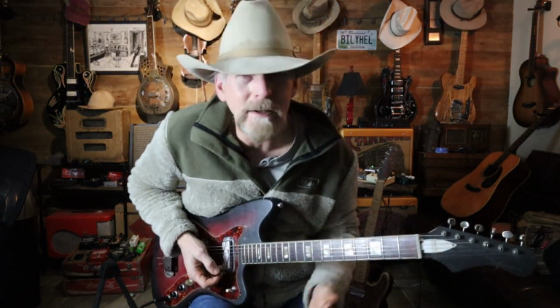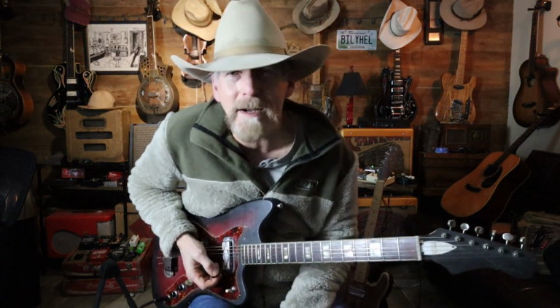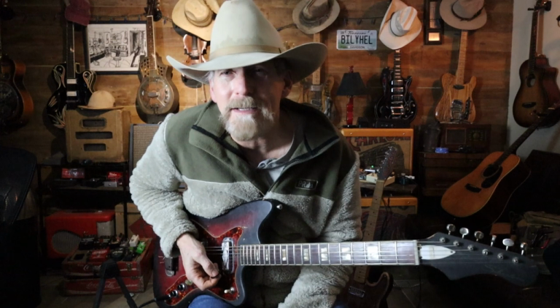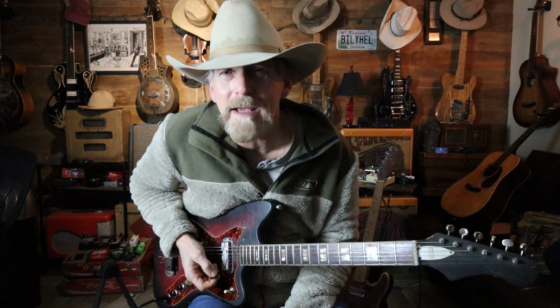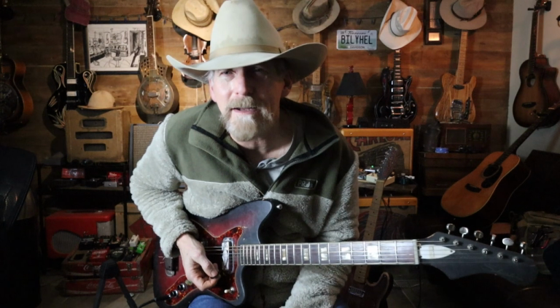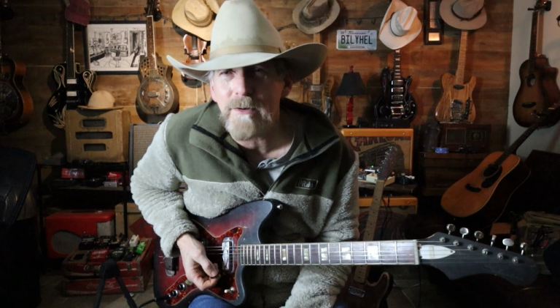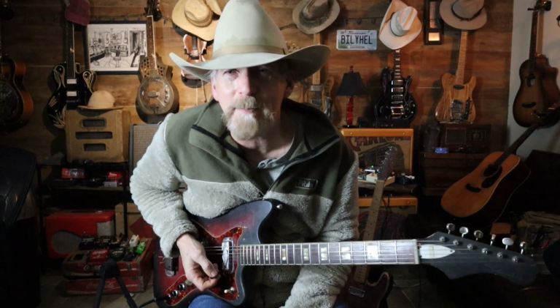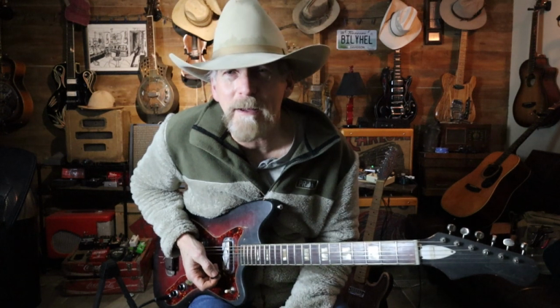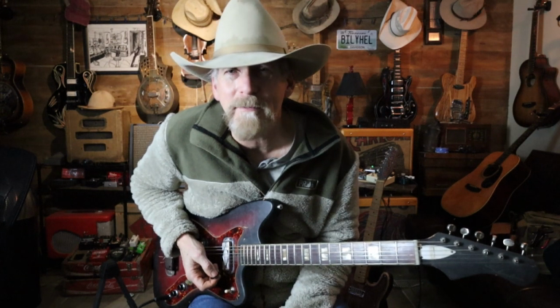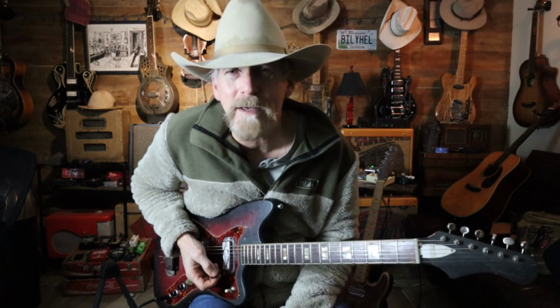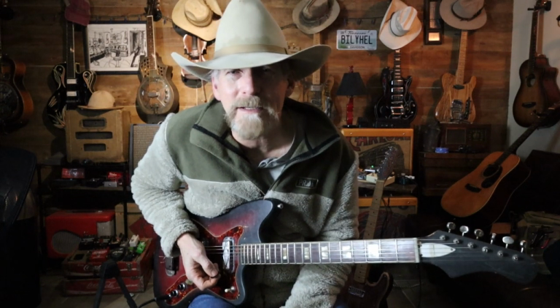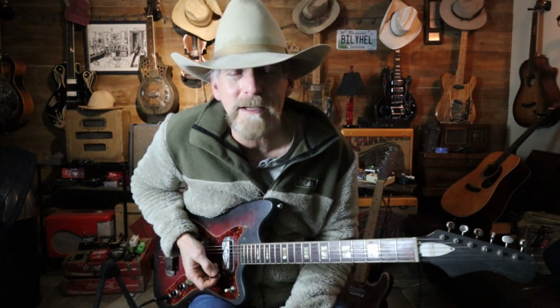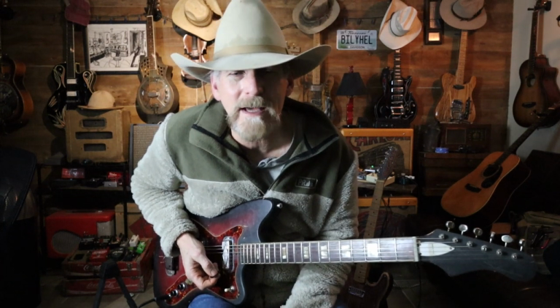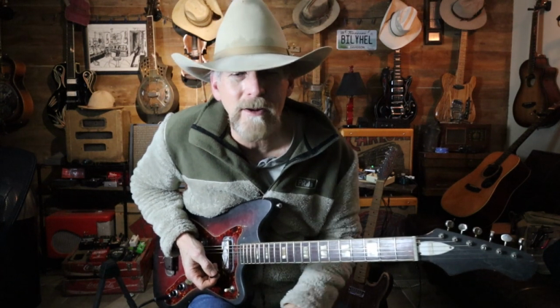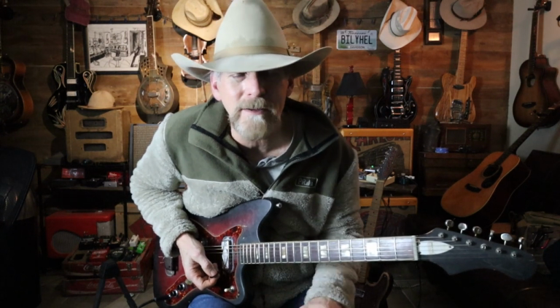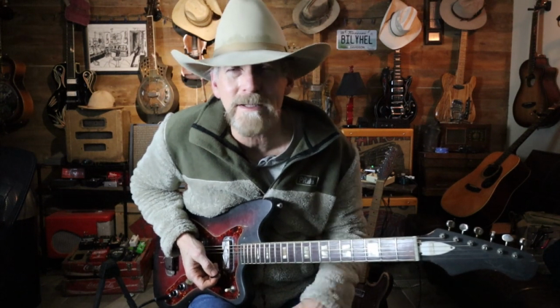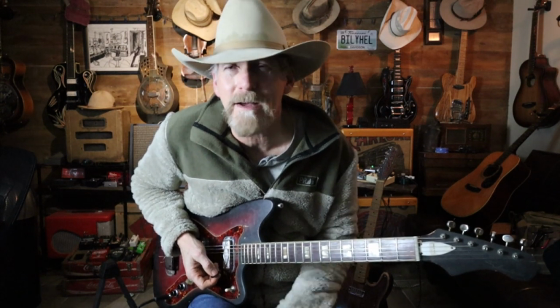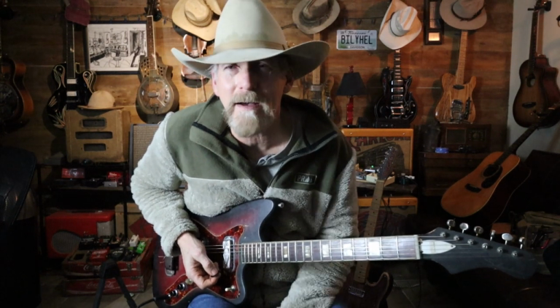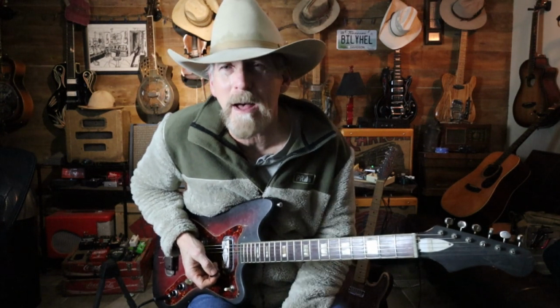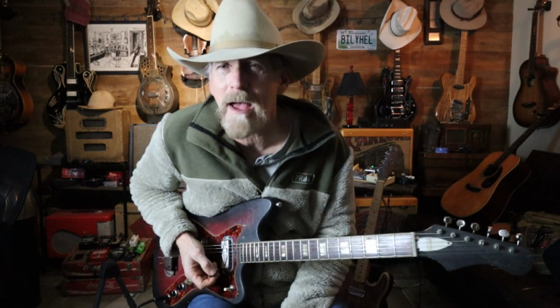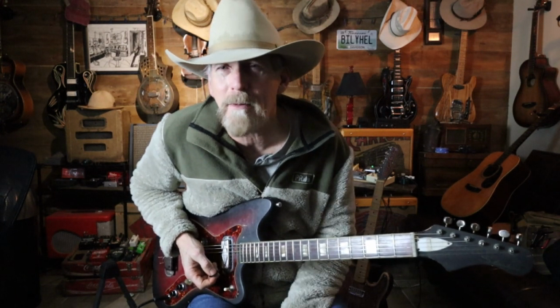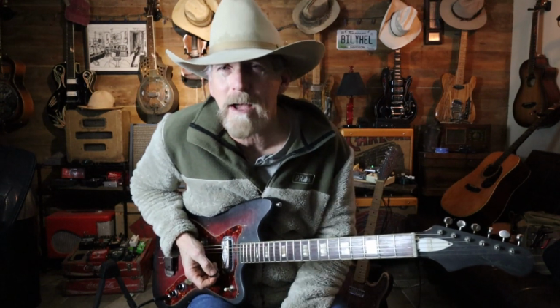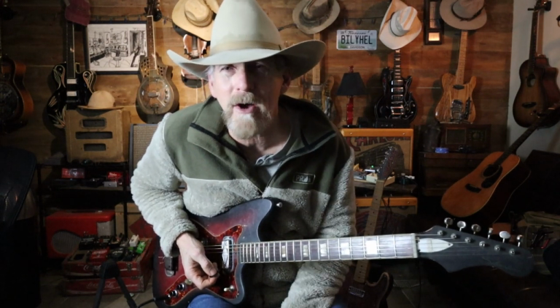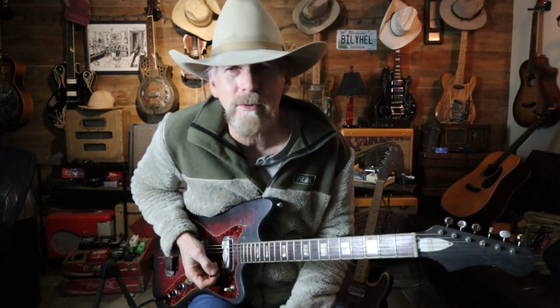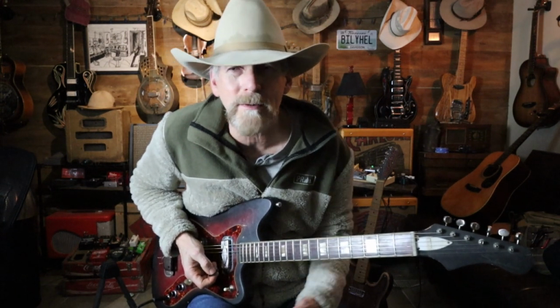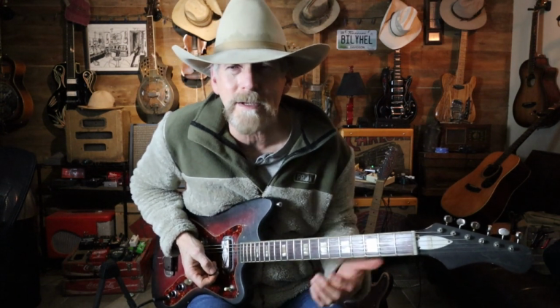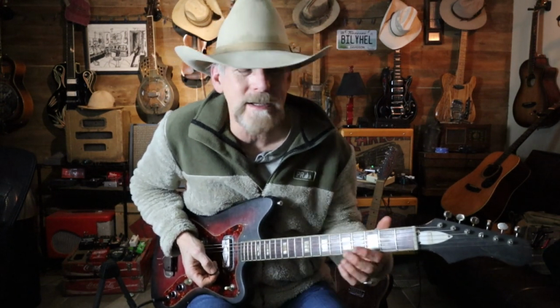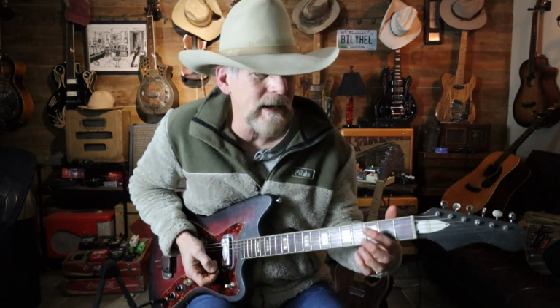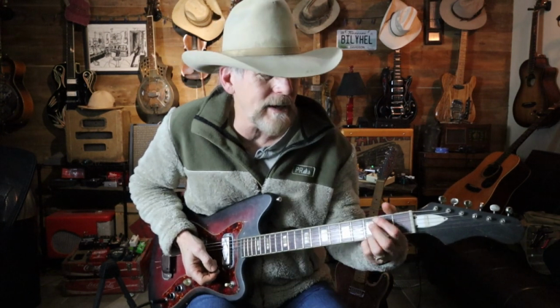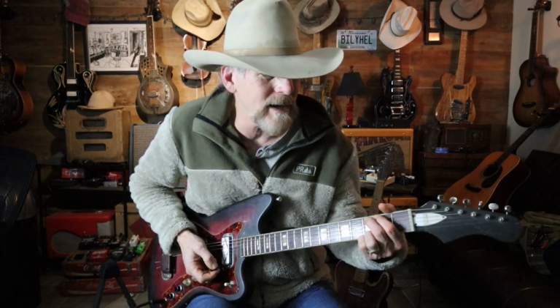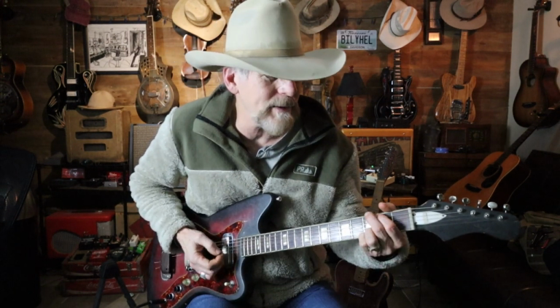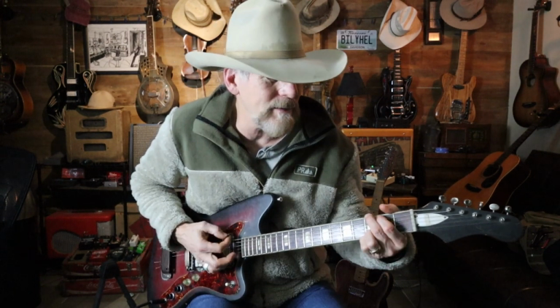Did I say no one's paying me for this? All of this stuff I buy on my own because I can't stop myself.